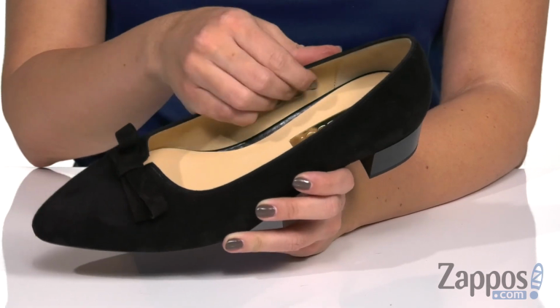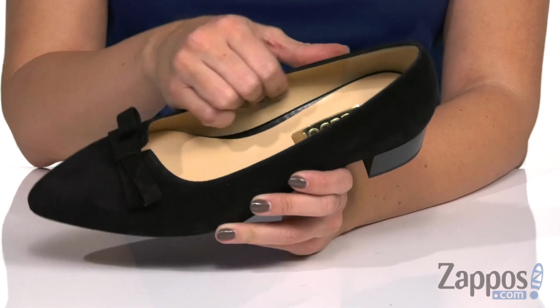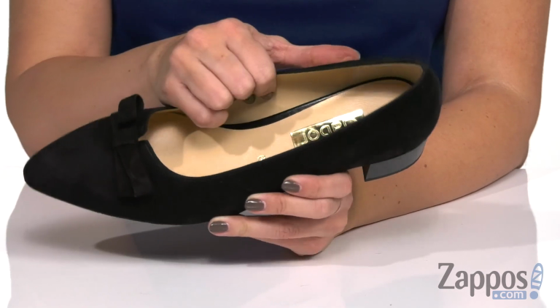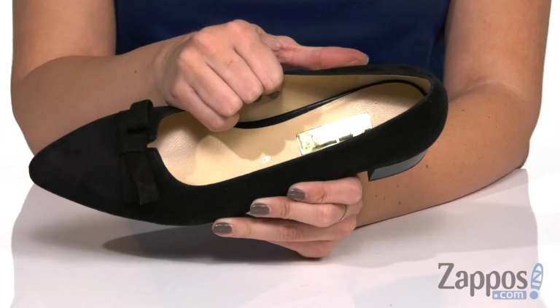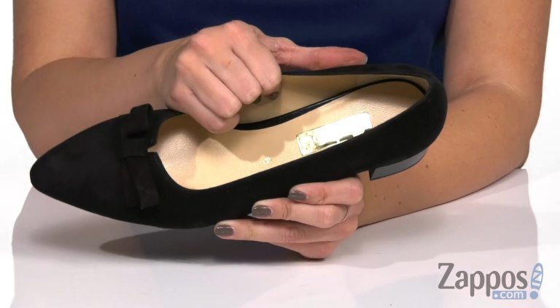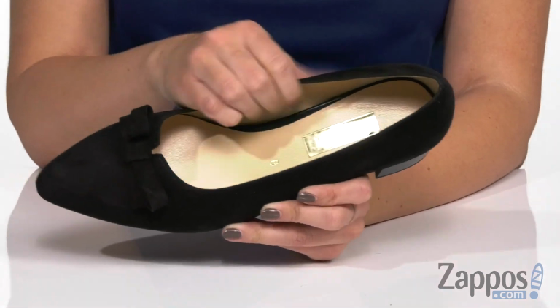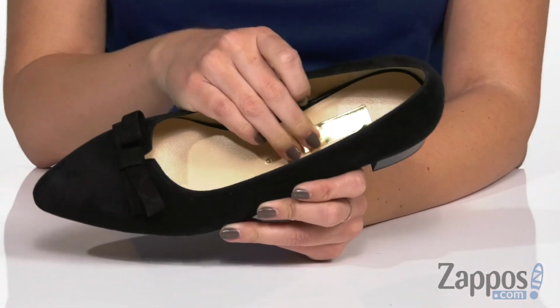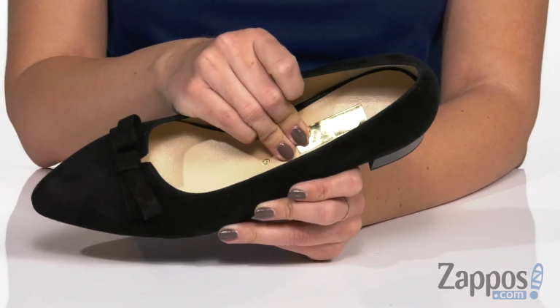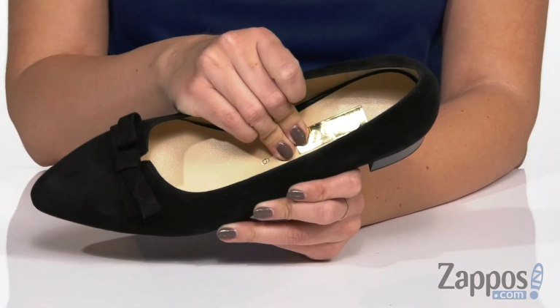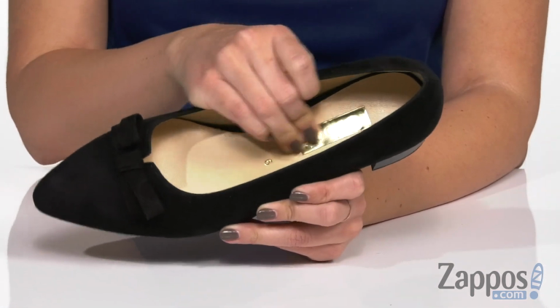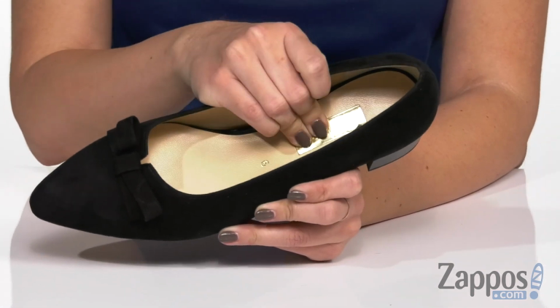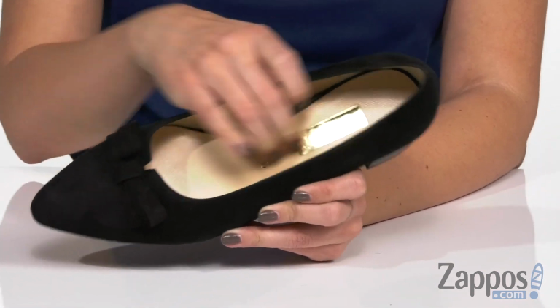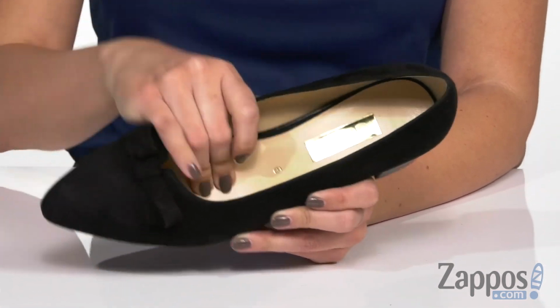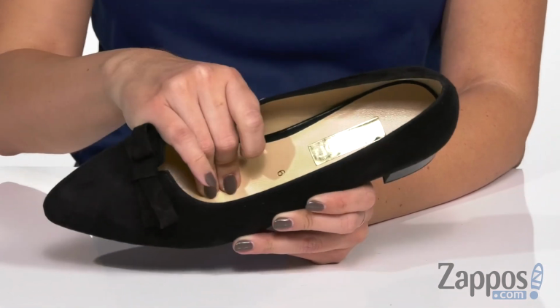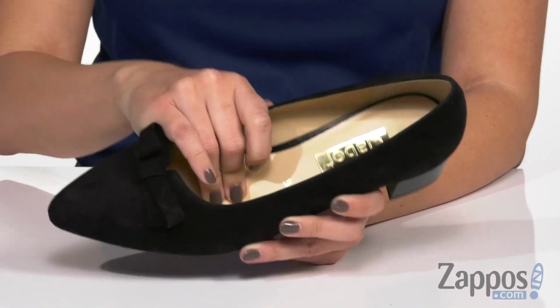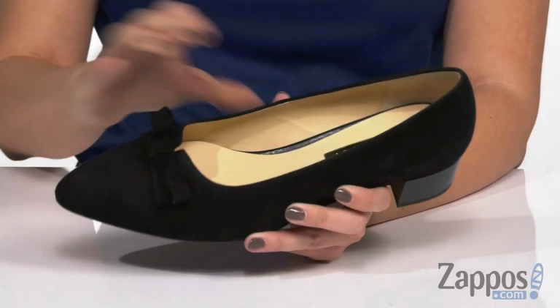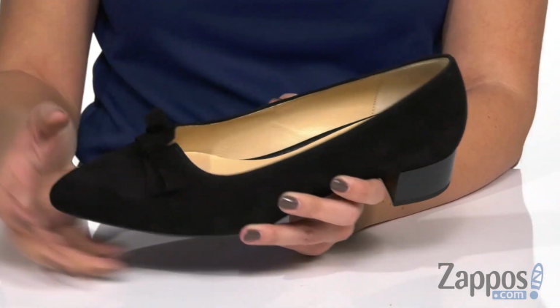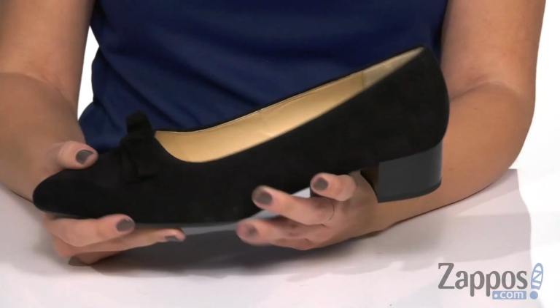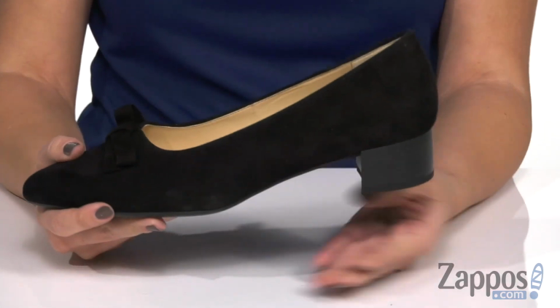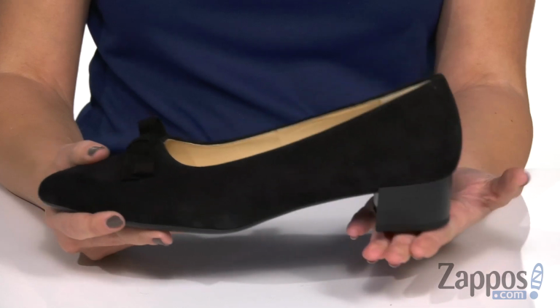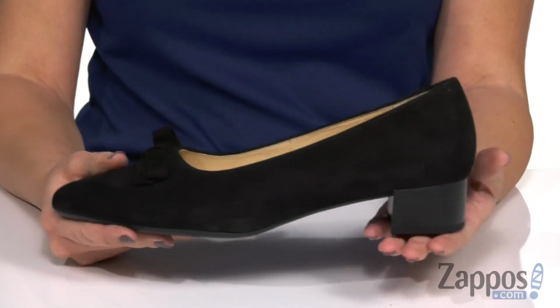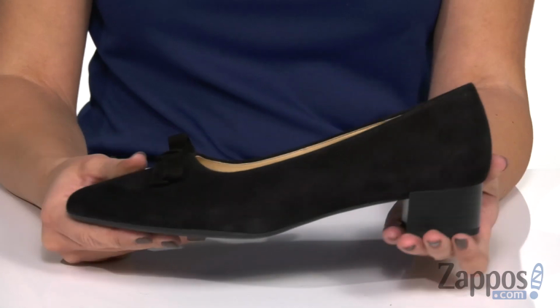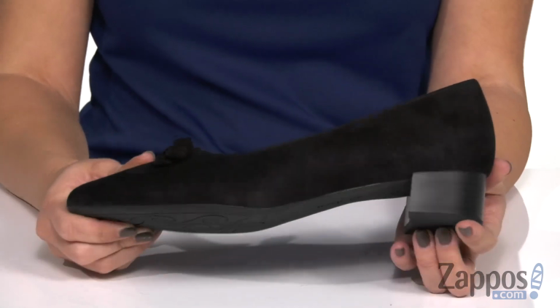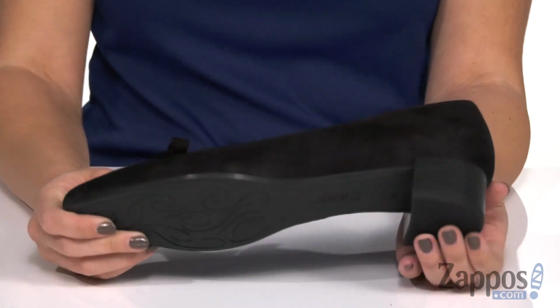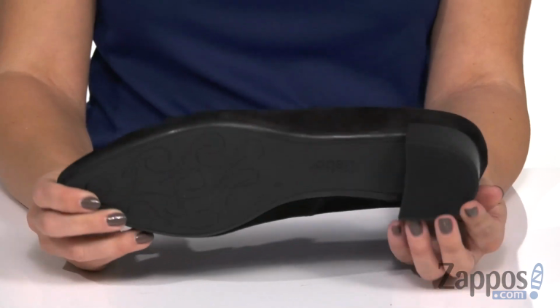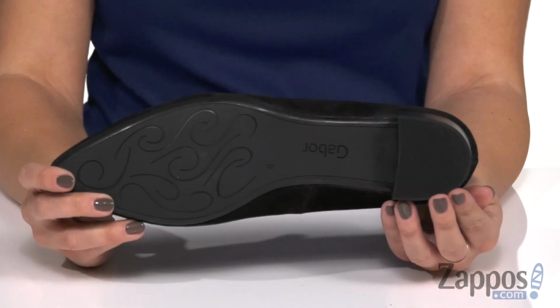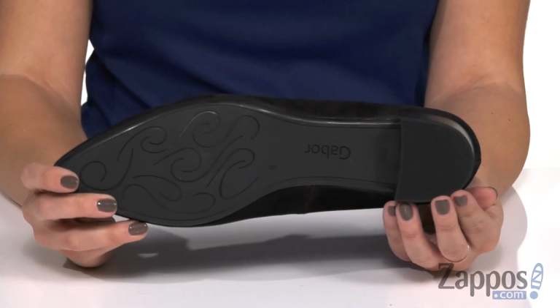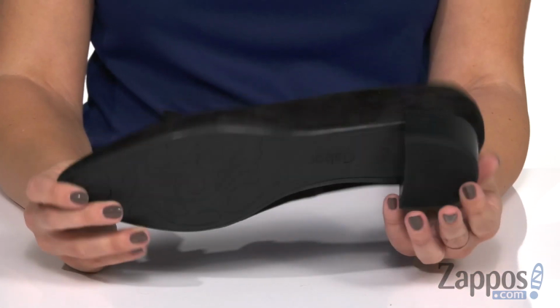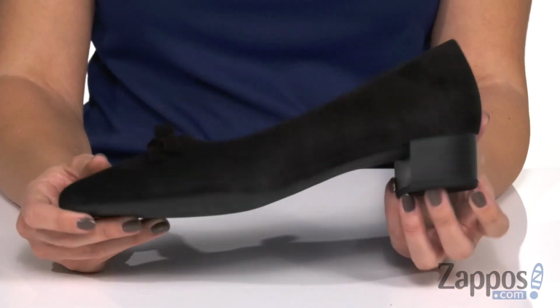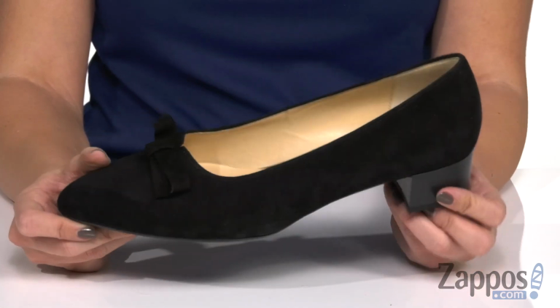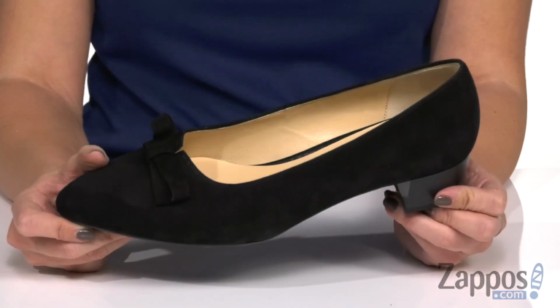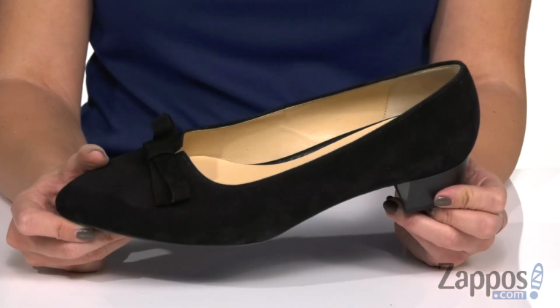Inside is a breathable leather lining, it's got some great cushioning in the footbed, a low block heel, and the bottom is a synthetic outsole.